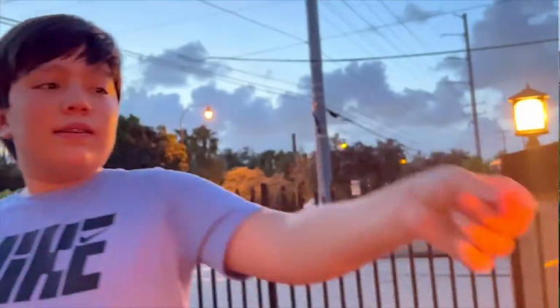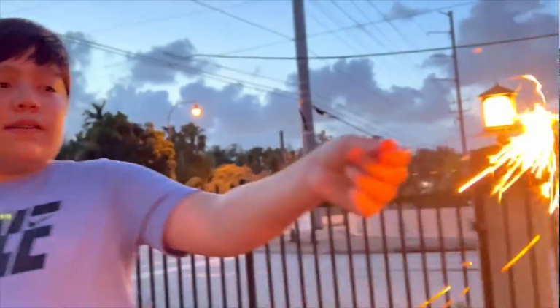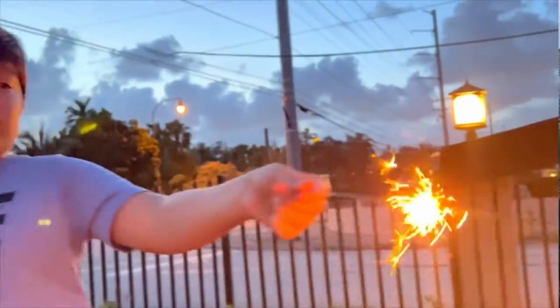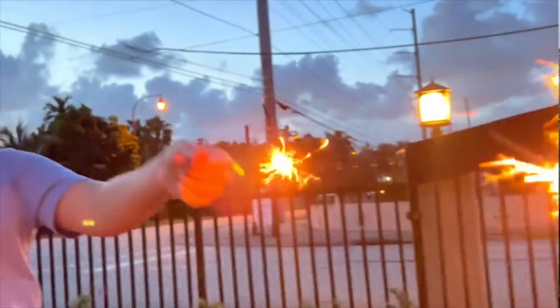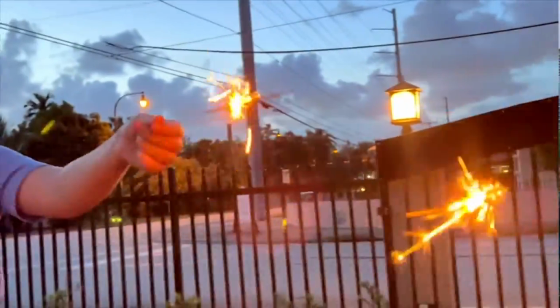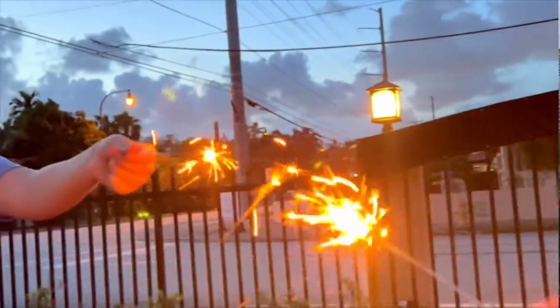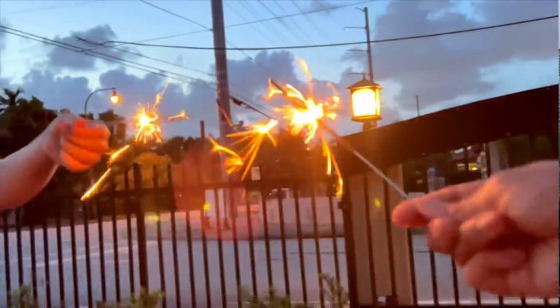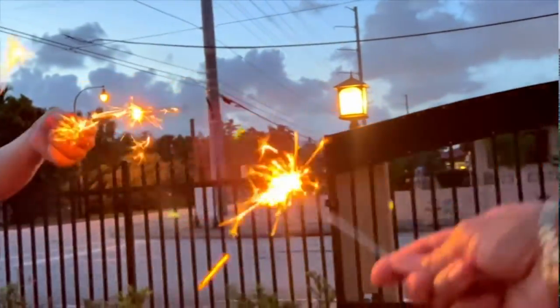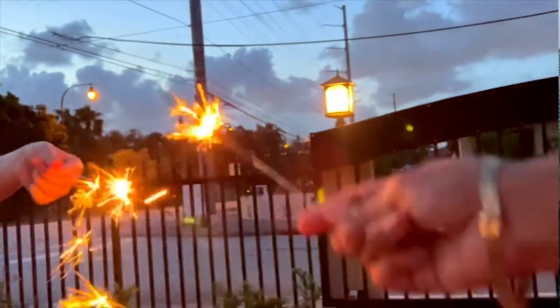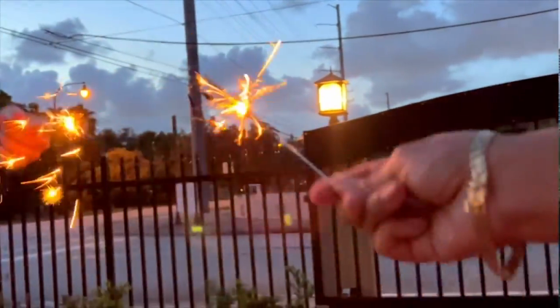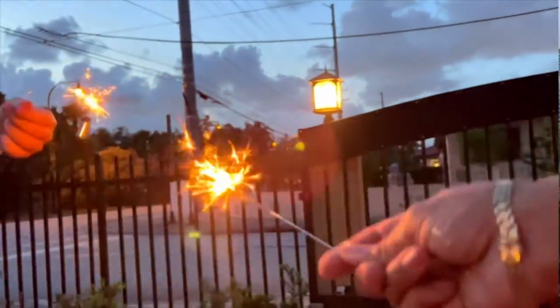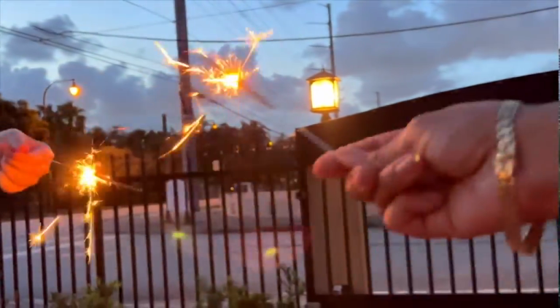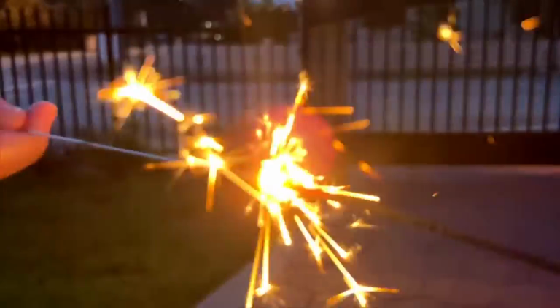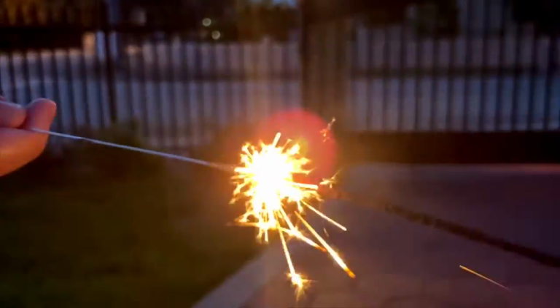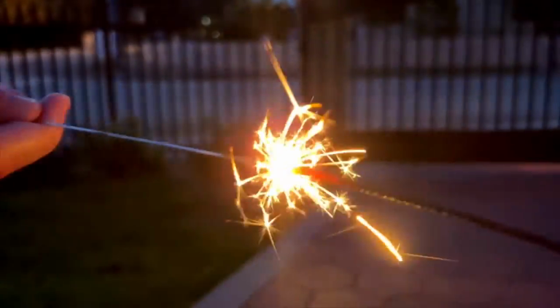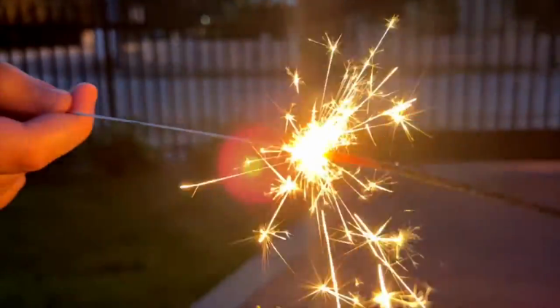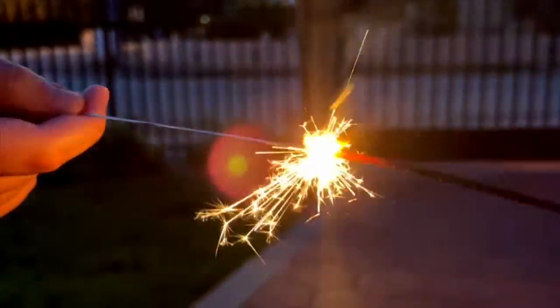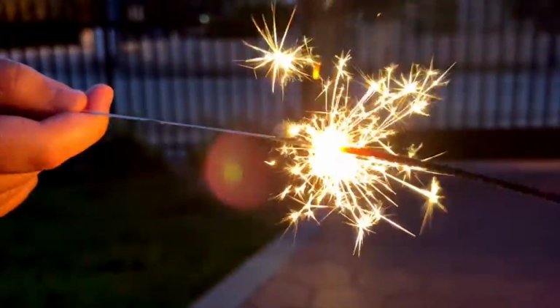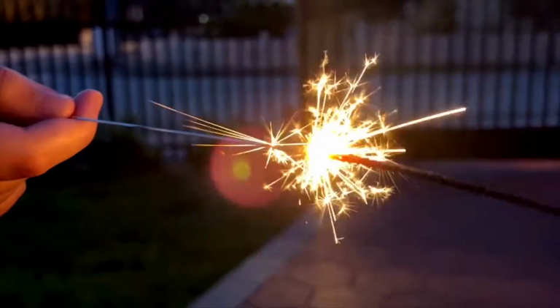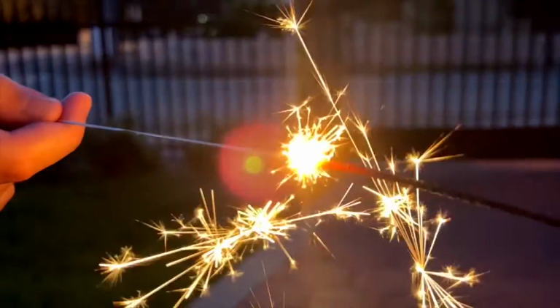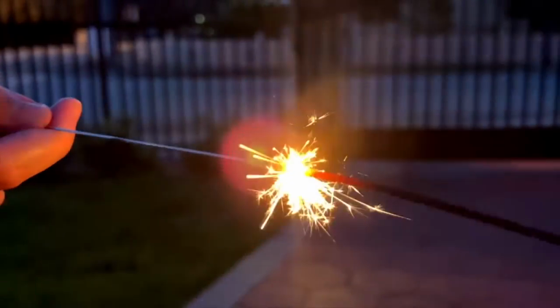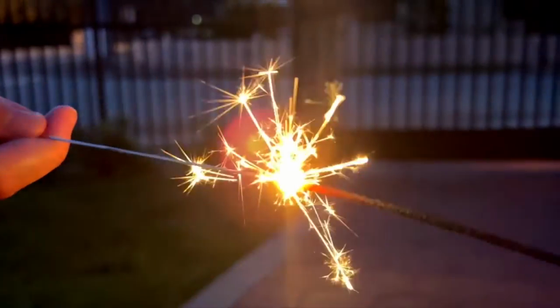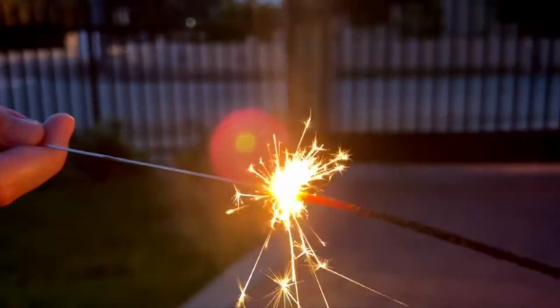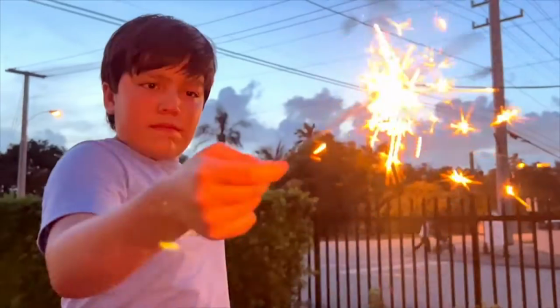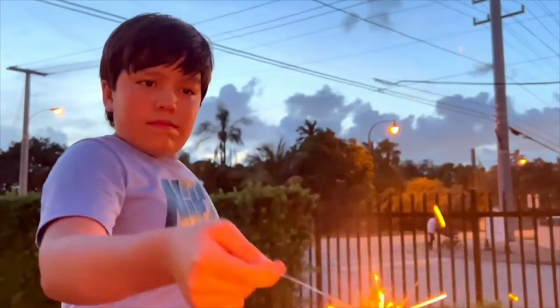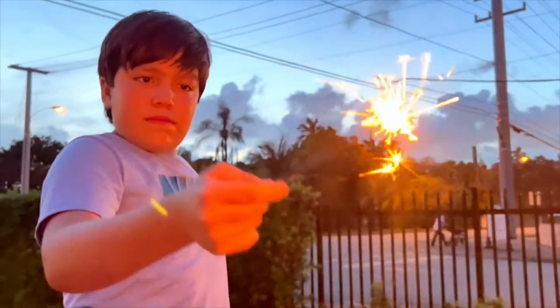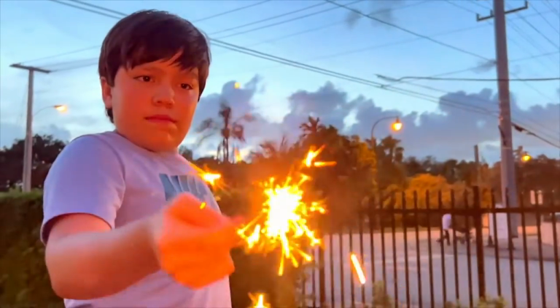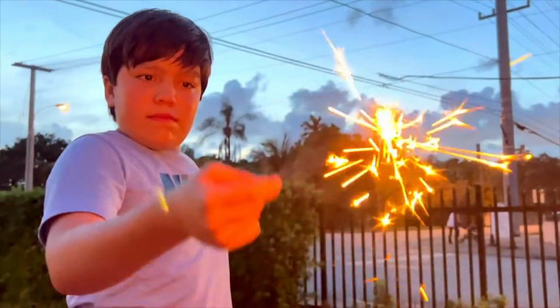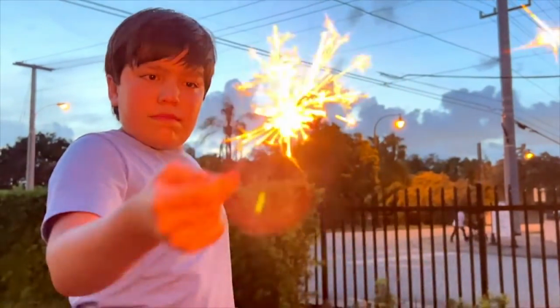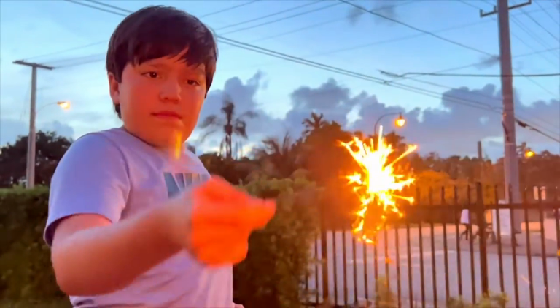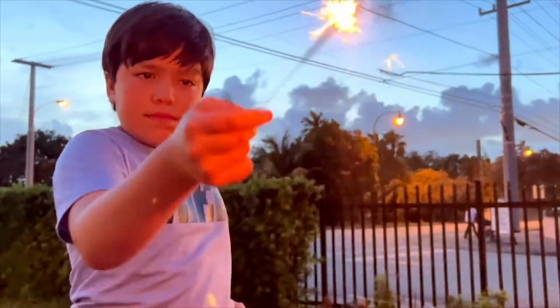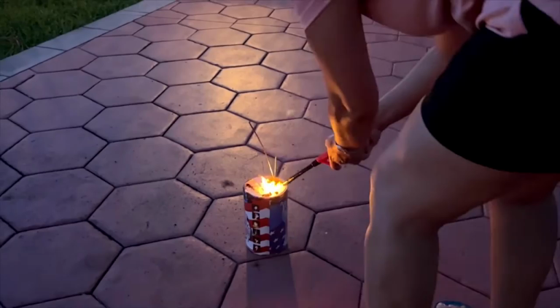Please be careful when children are using sparklers. Sparklers can get up to 2,000 degrees Fahrenheit and can burn their fingers.